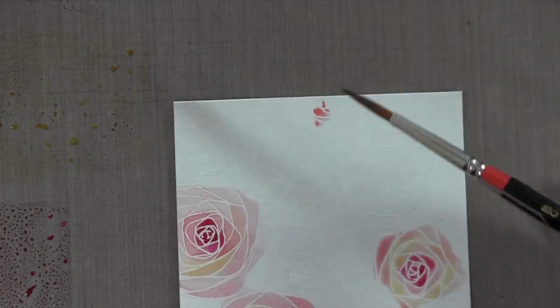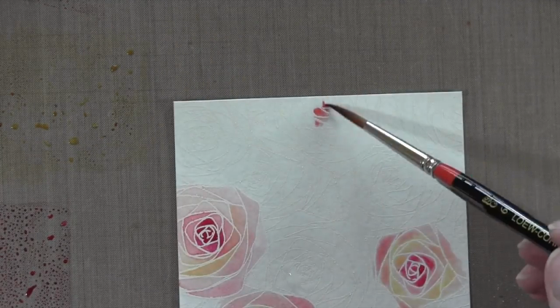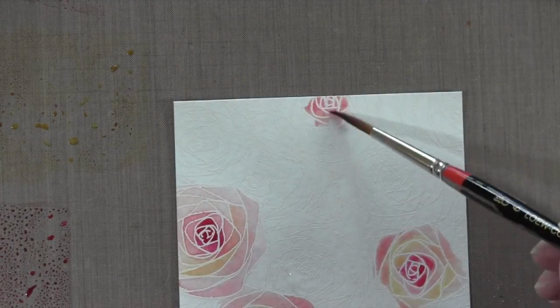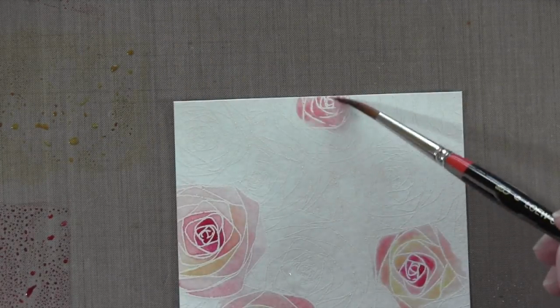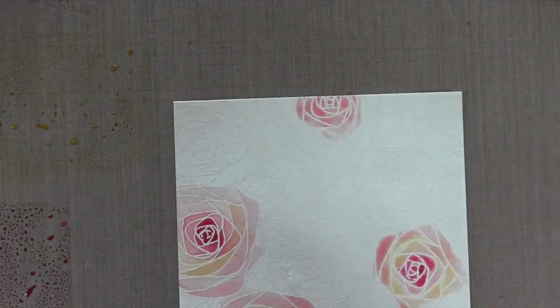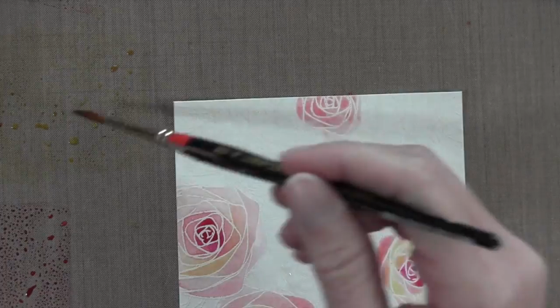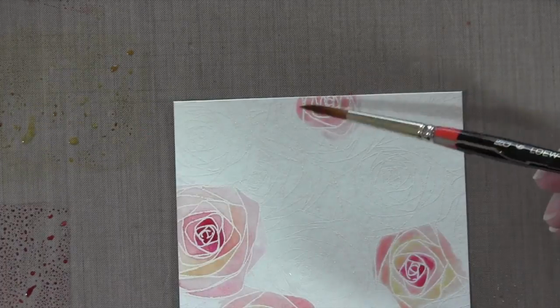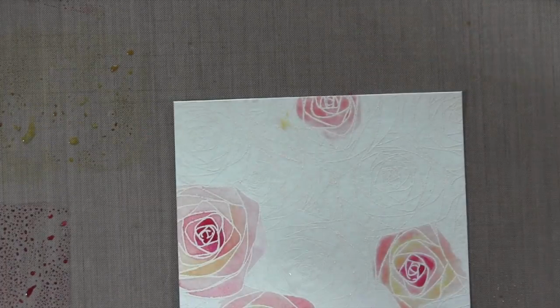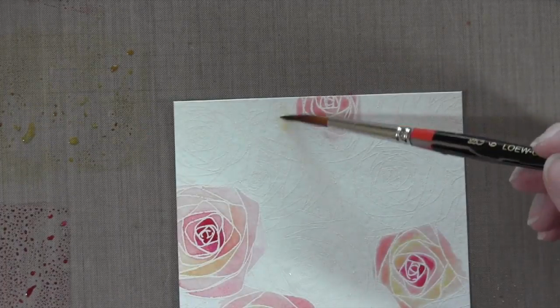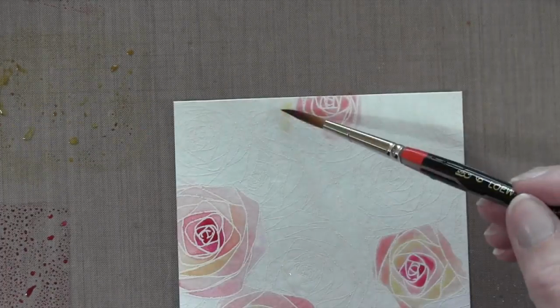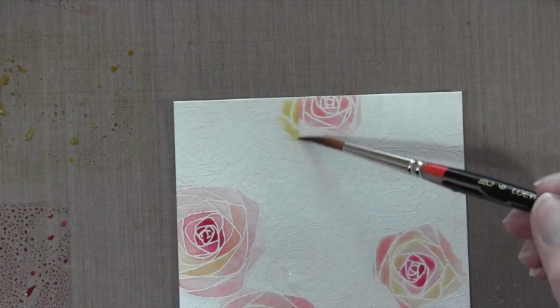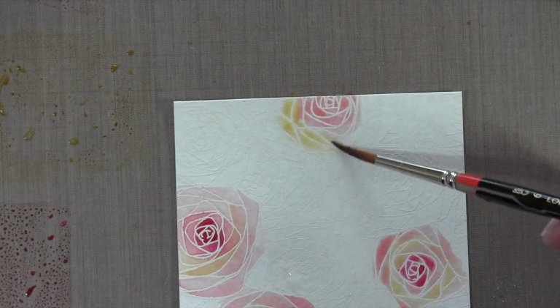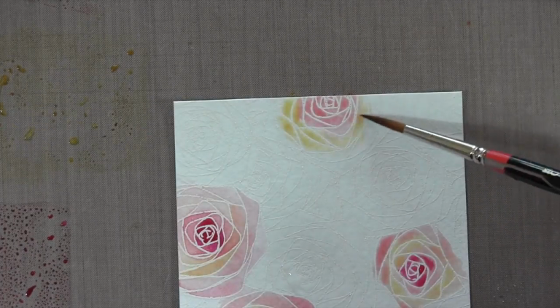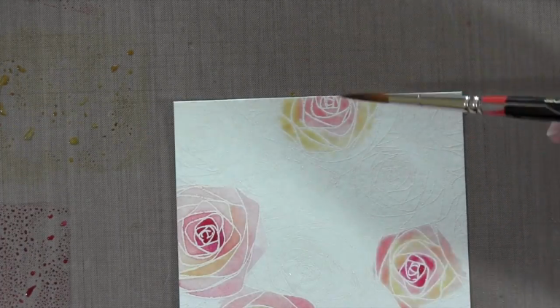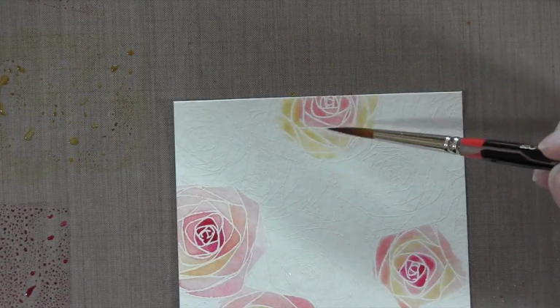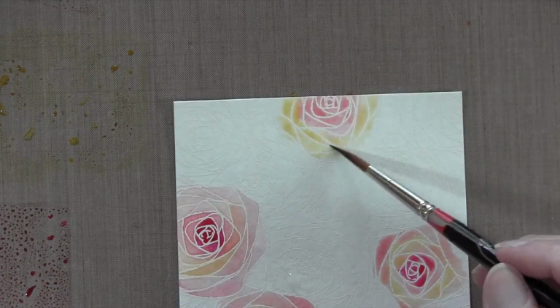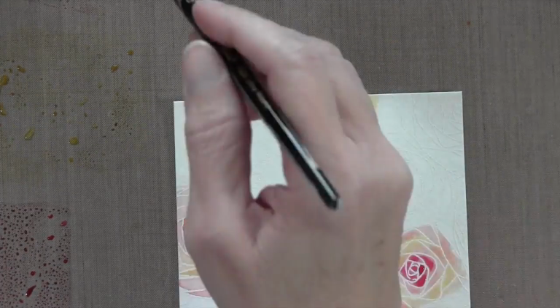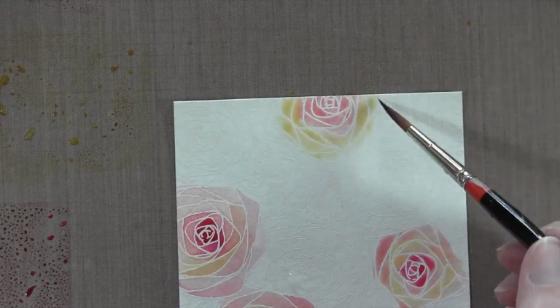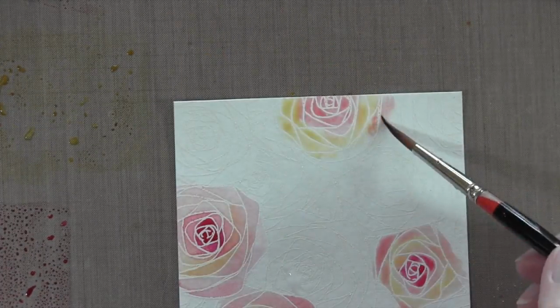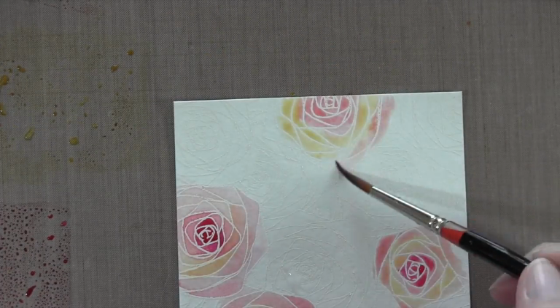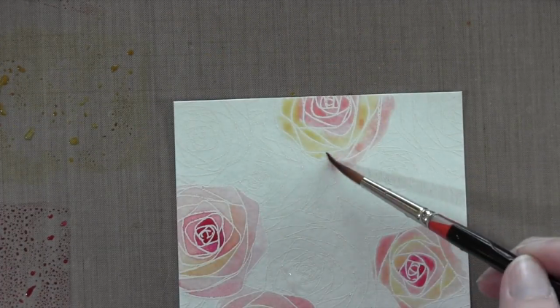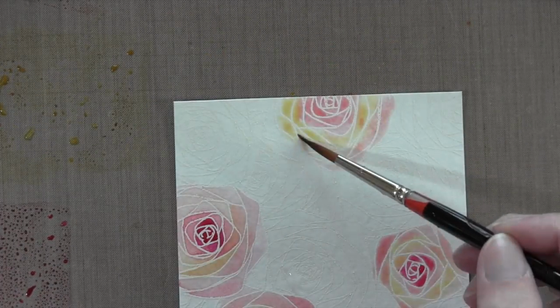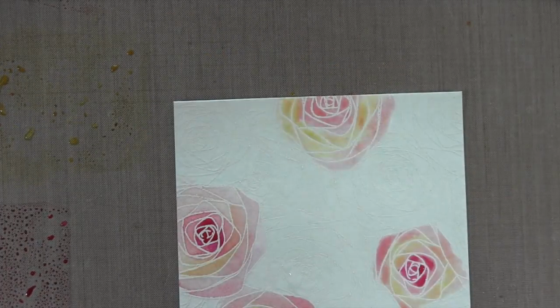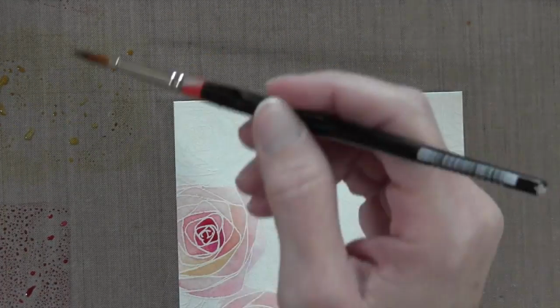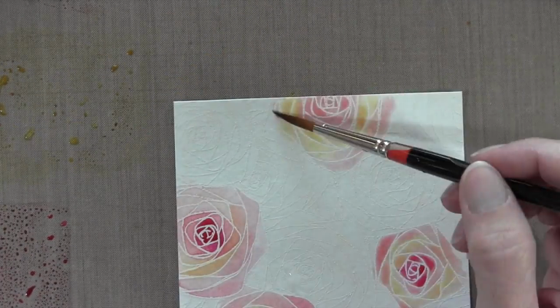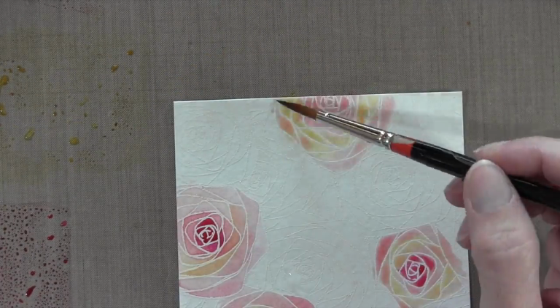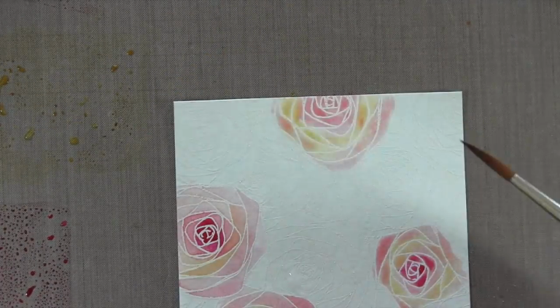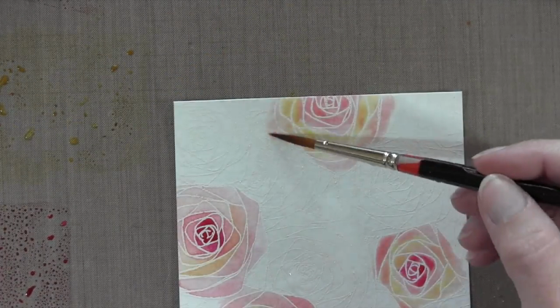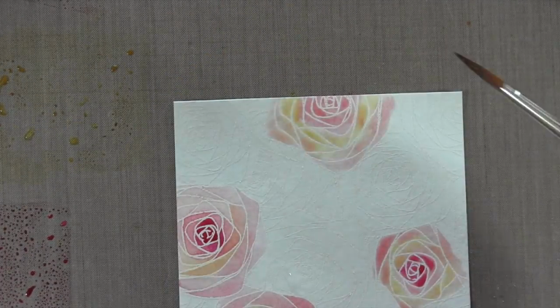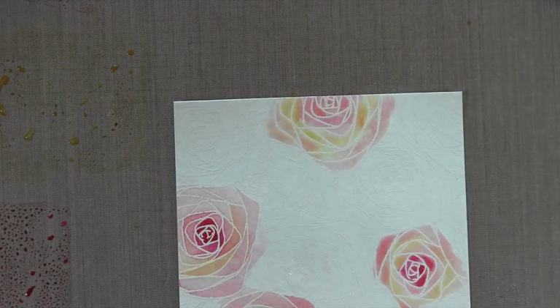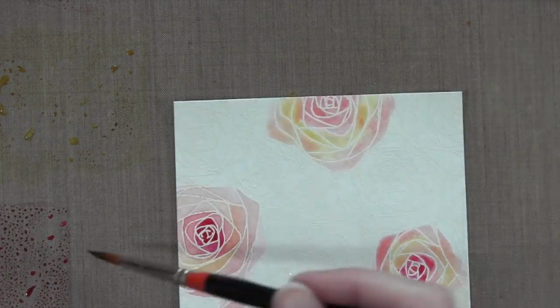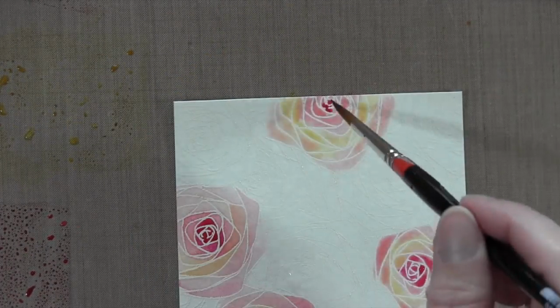So I'm going to speed this up quite a bit. It's about two minutes worth of coloring if you'd like to fast forward.